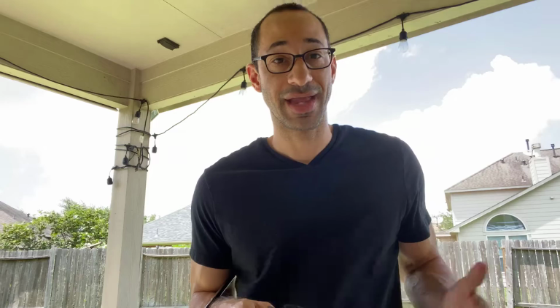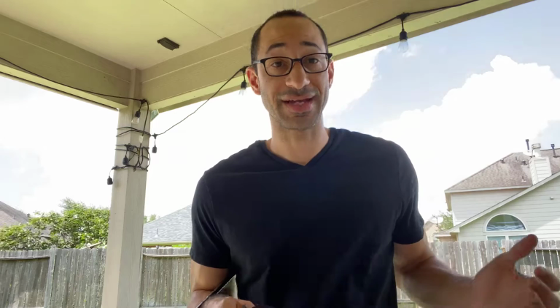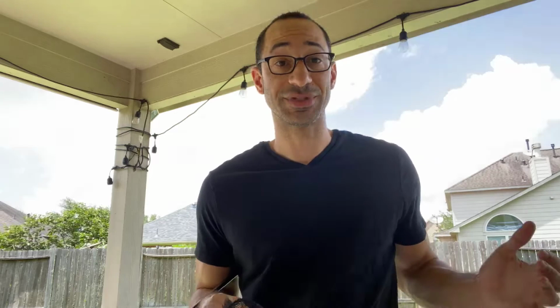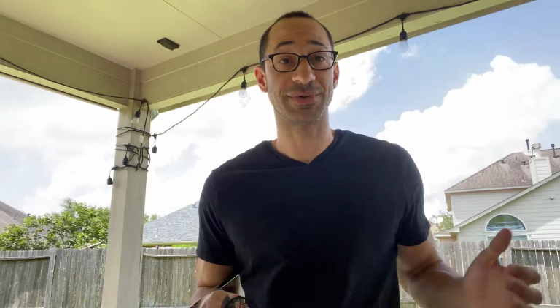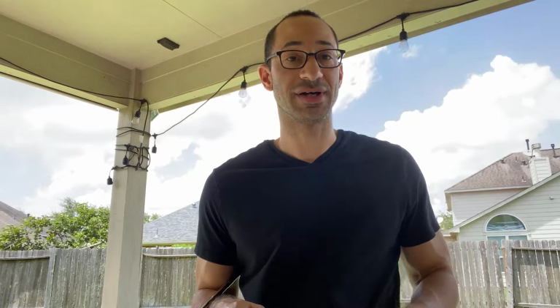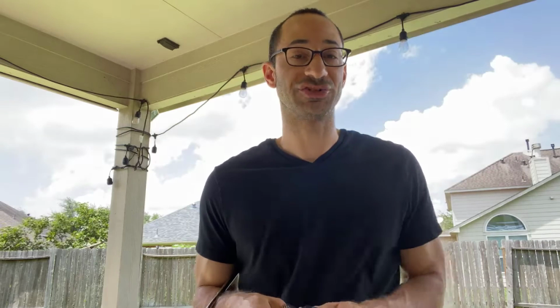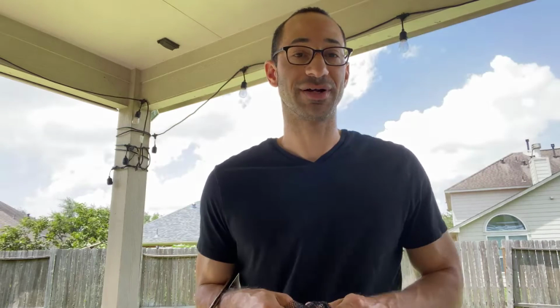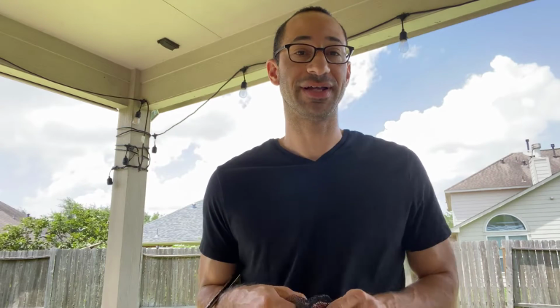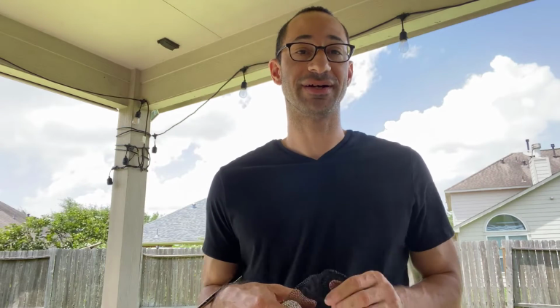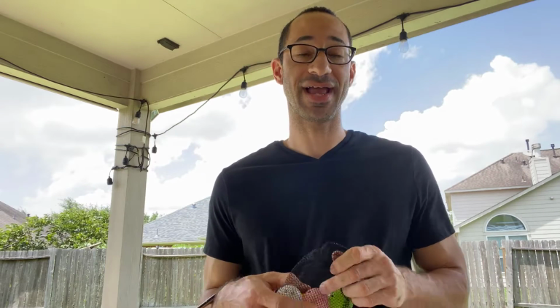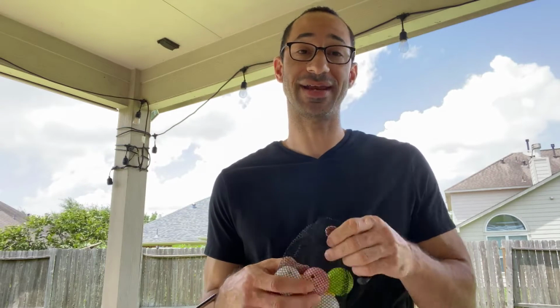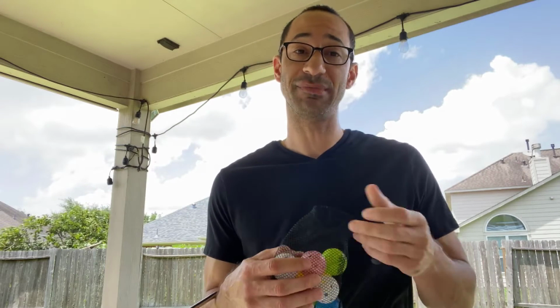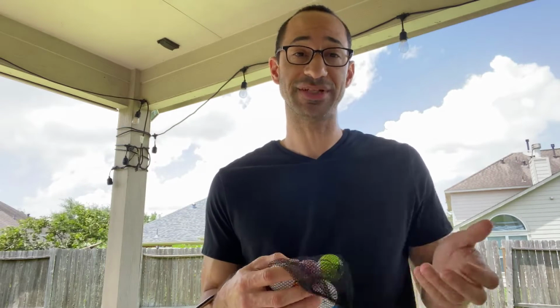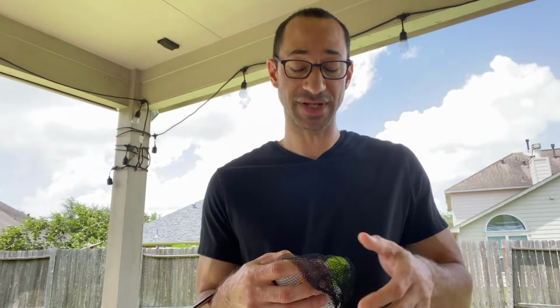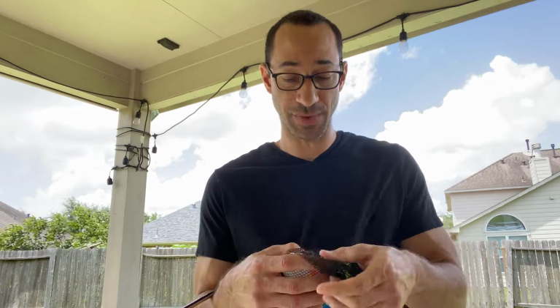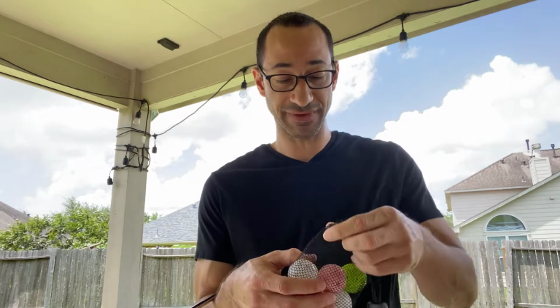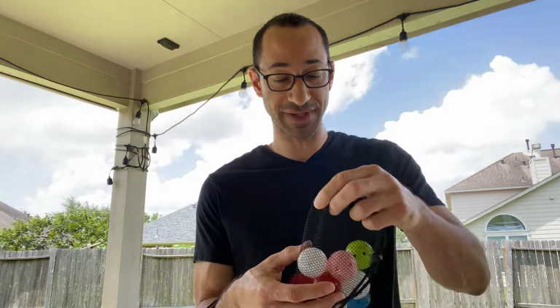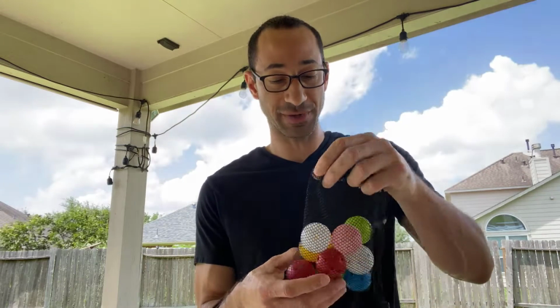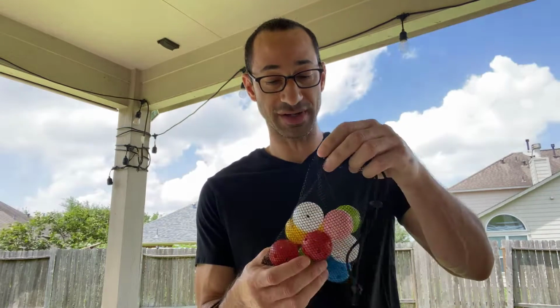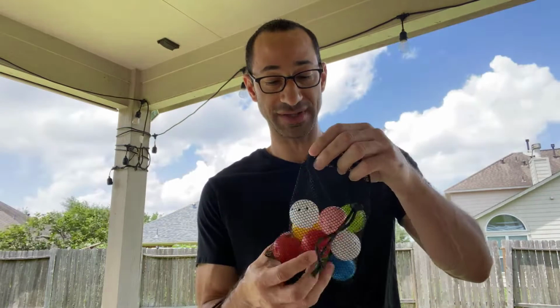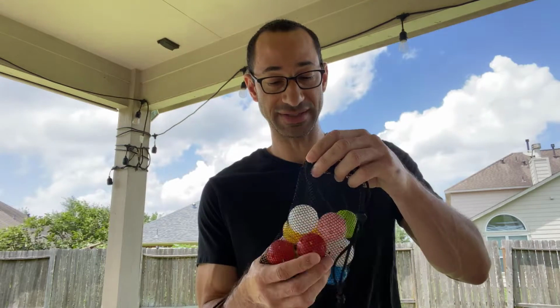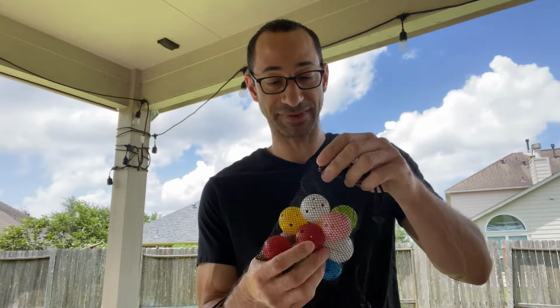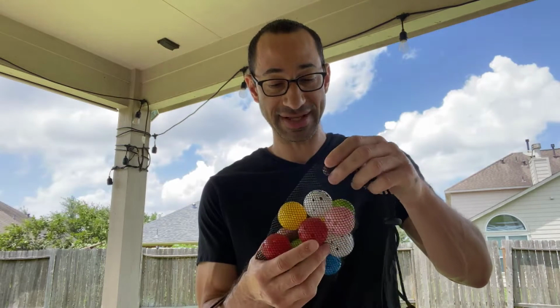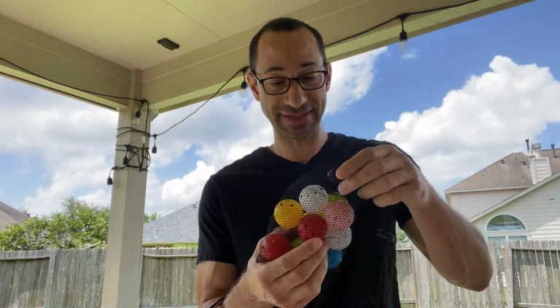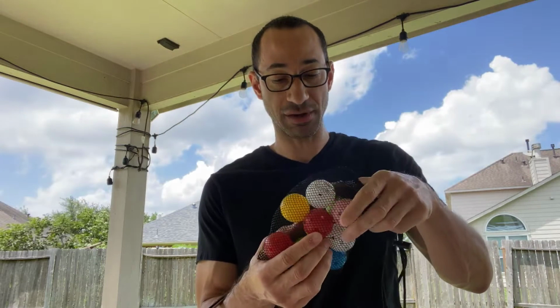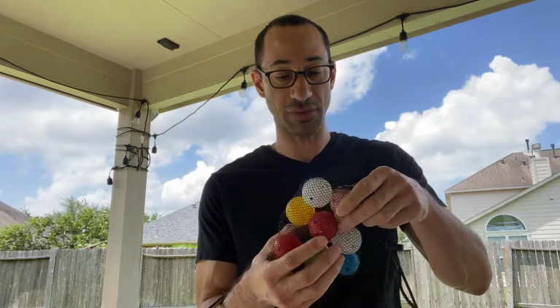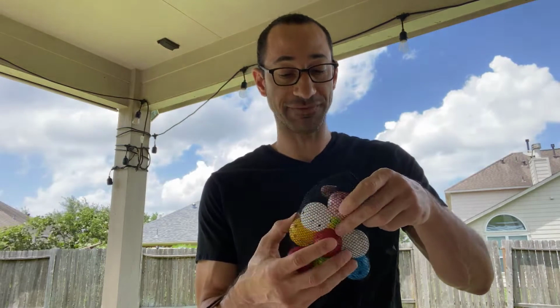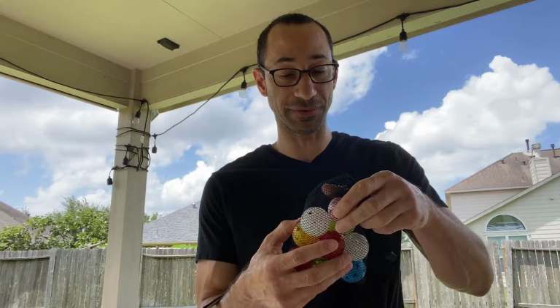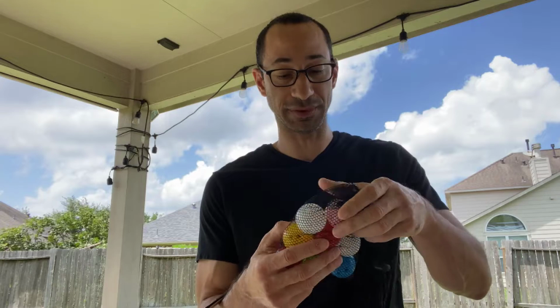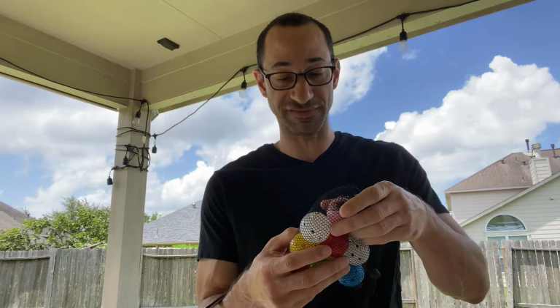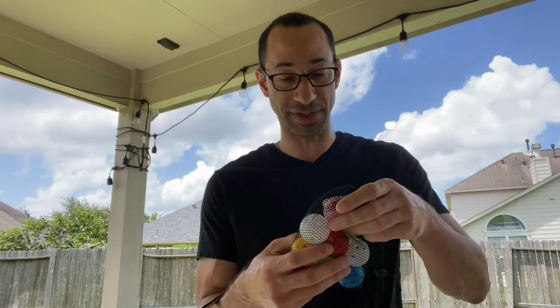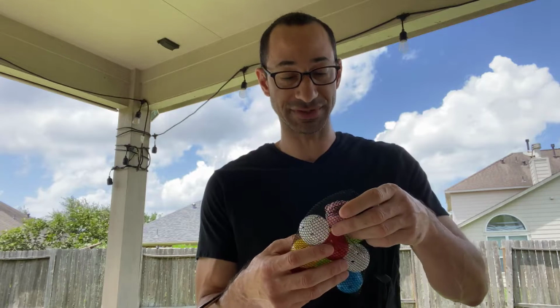Hey guys, what's going on? Jamar here, and I'm going to be doing a quick review on these plastic wiffle golf balls.